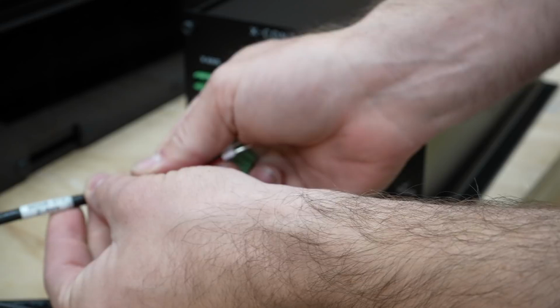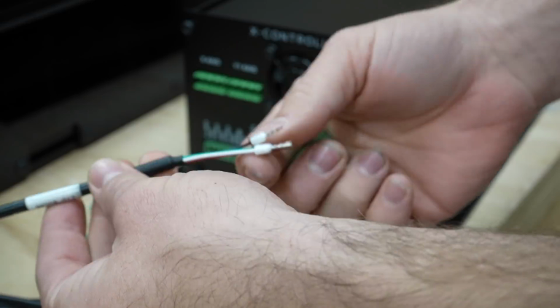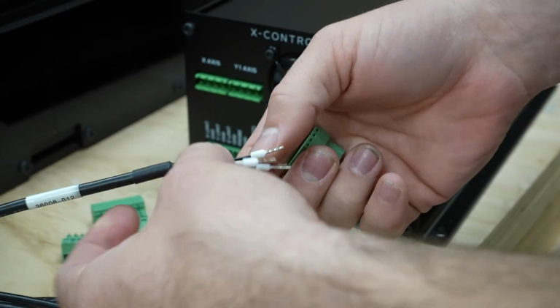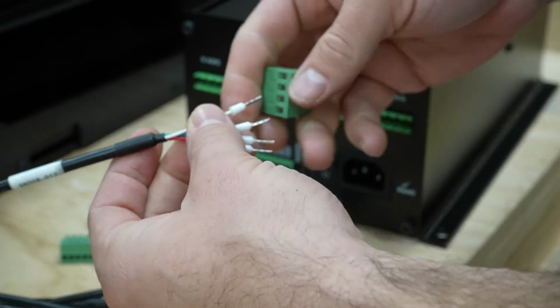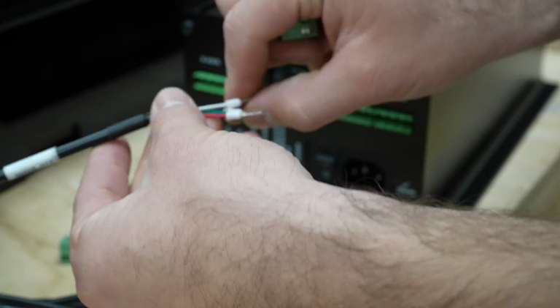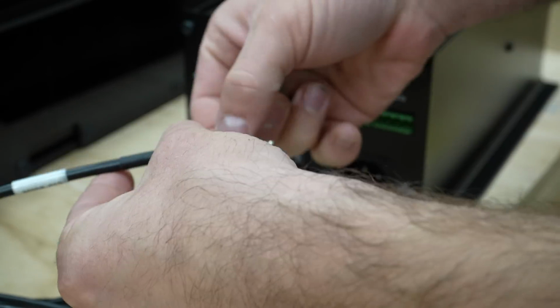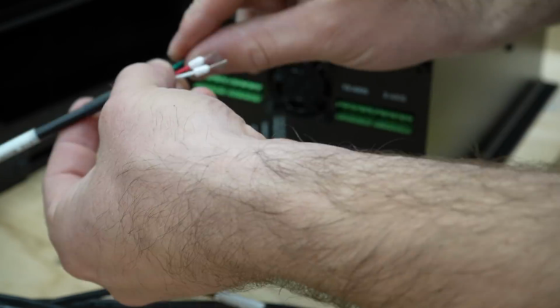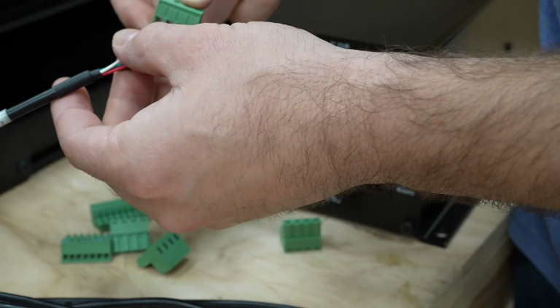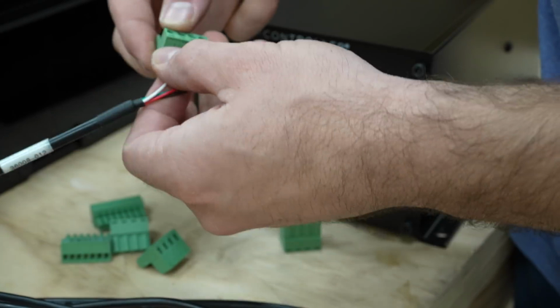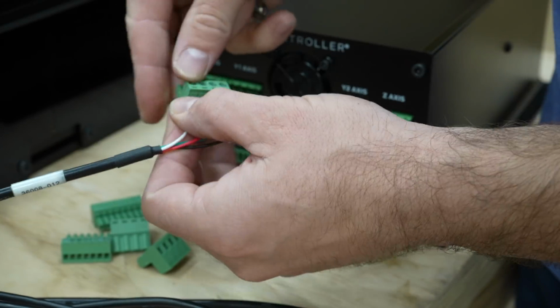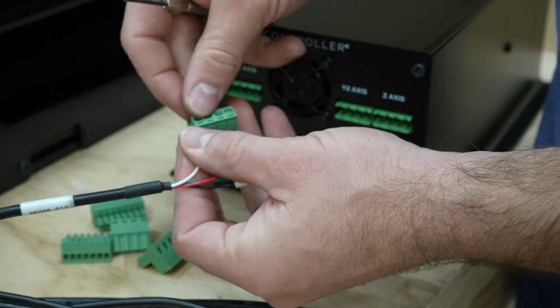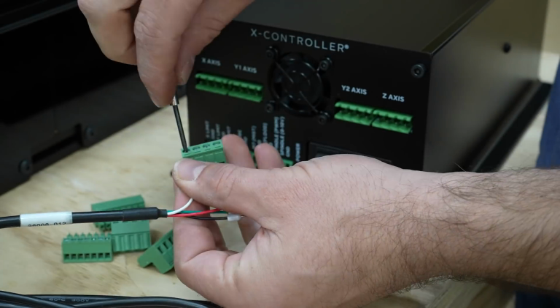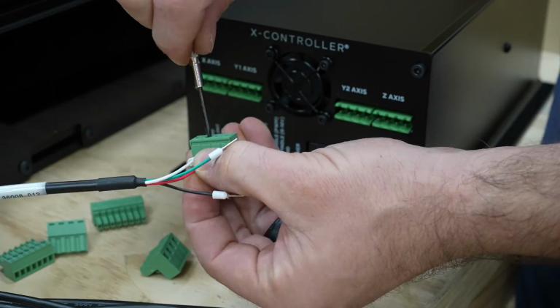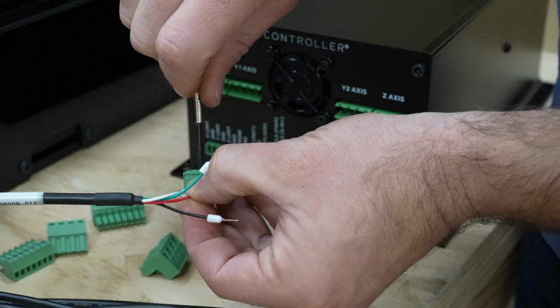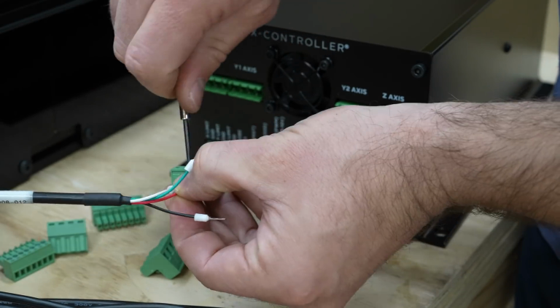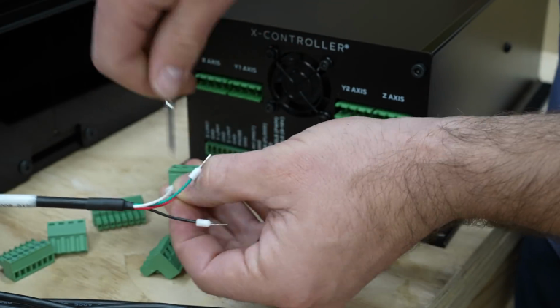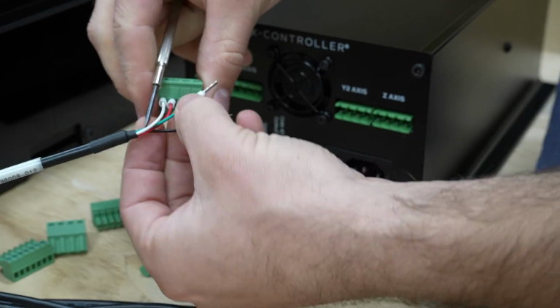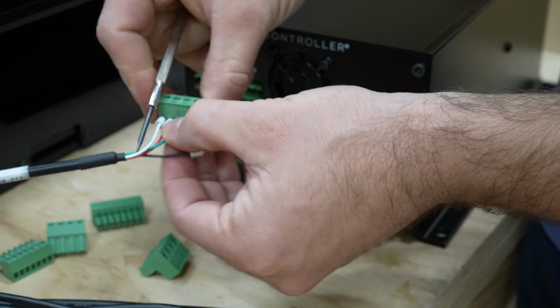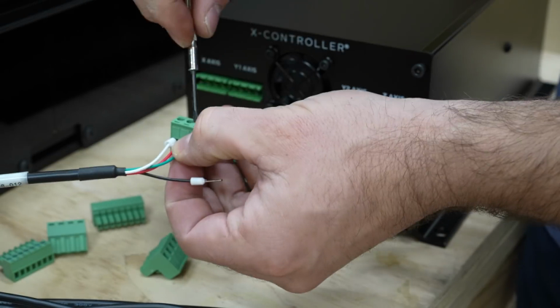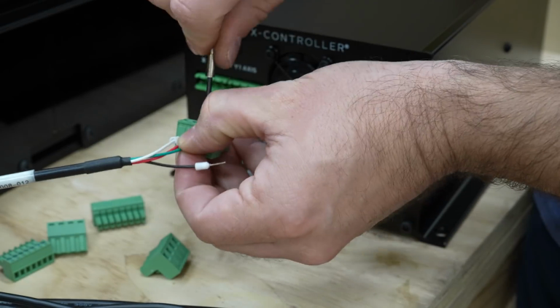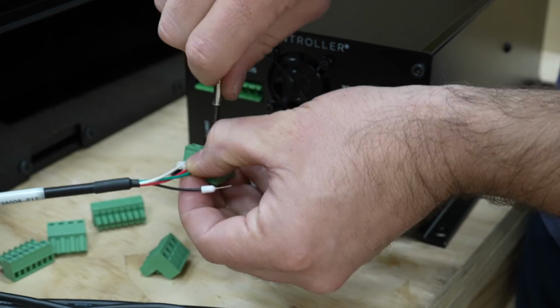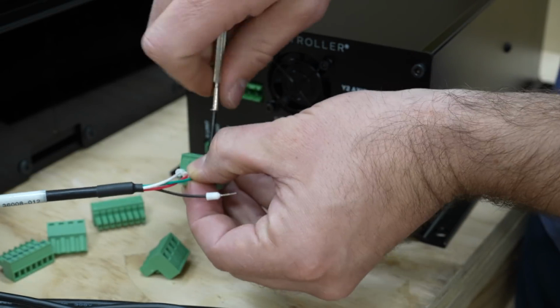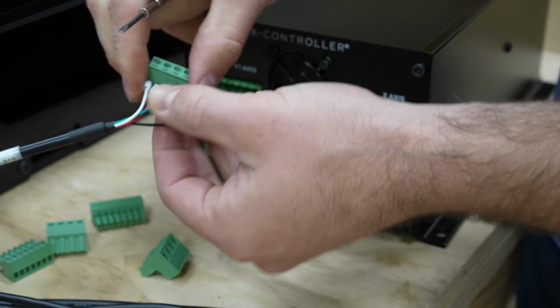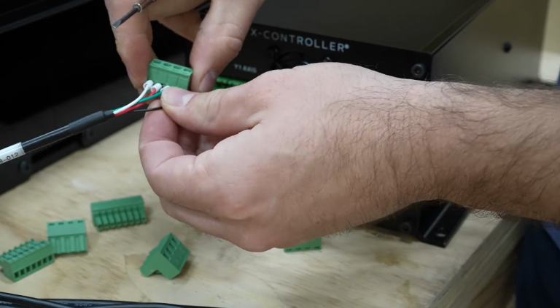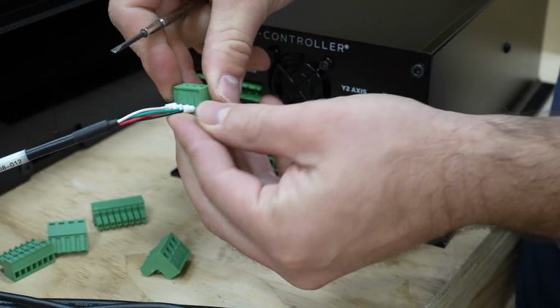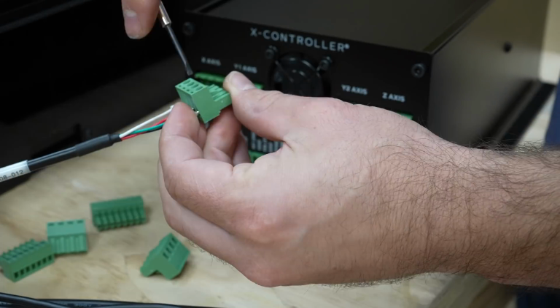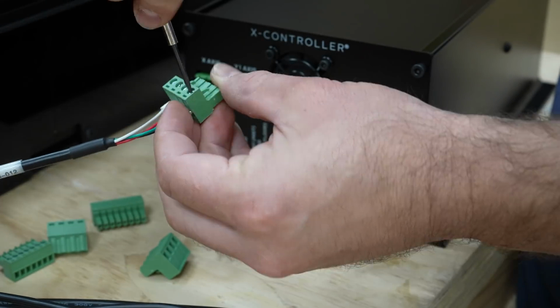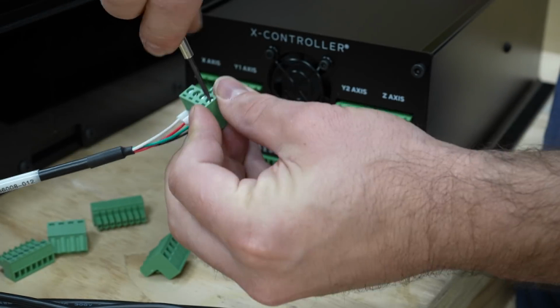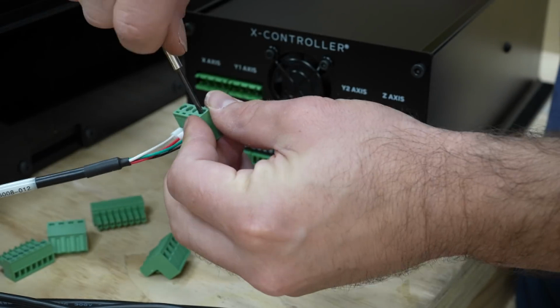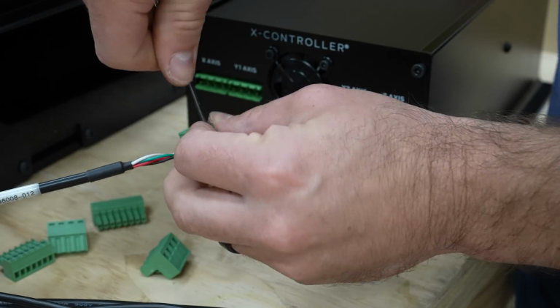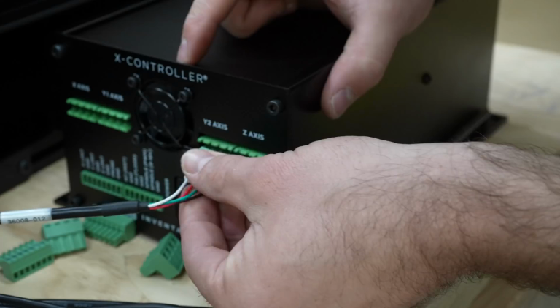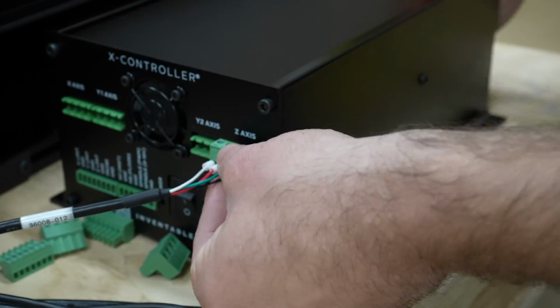When the box was done, I connected all the wires to the green terminal blocks. The terminal blocks then easily plug into the back of the box.